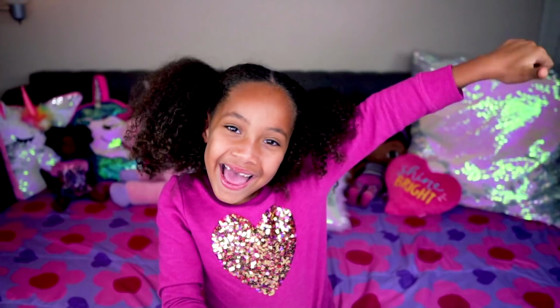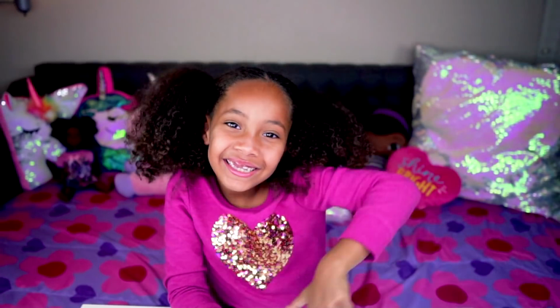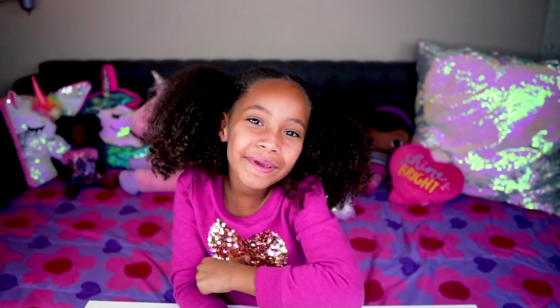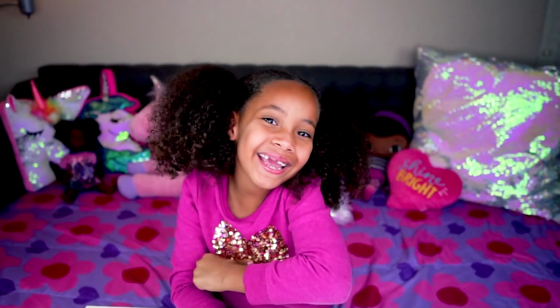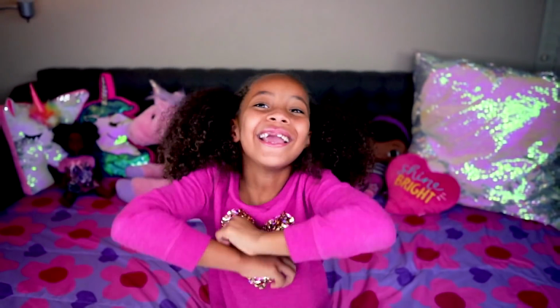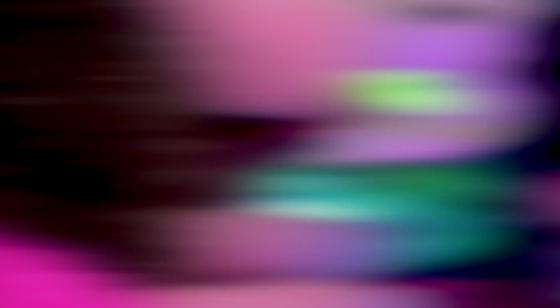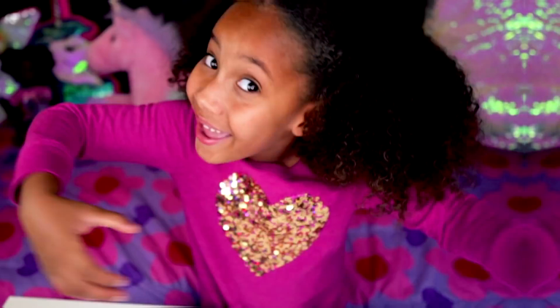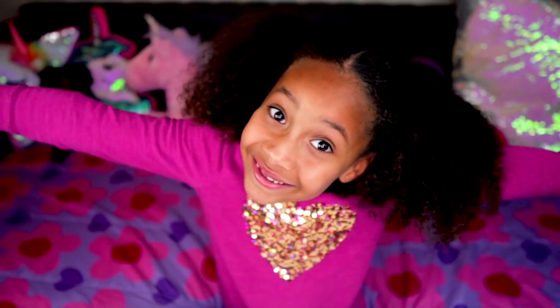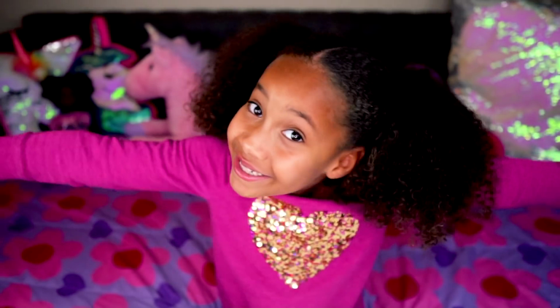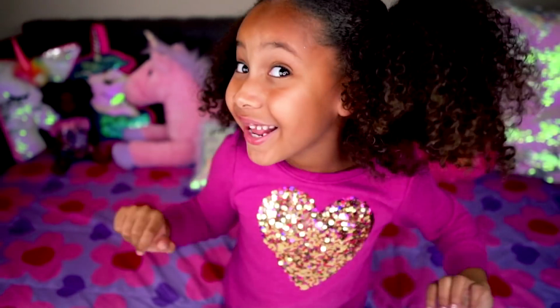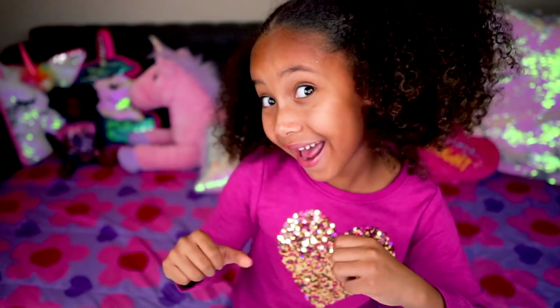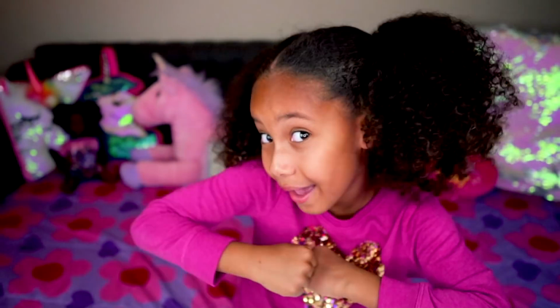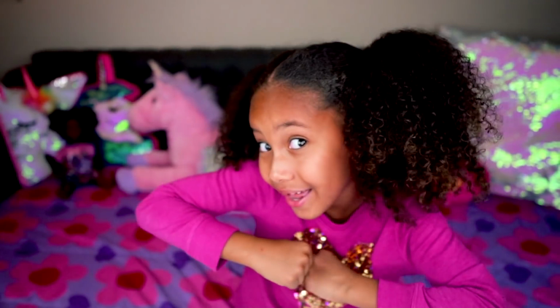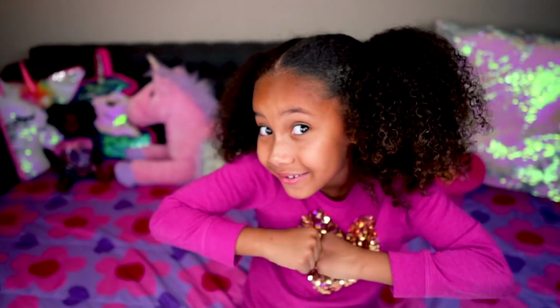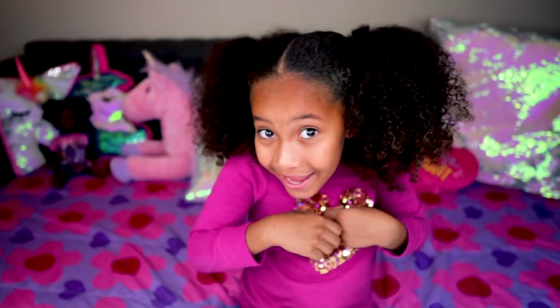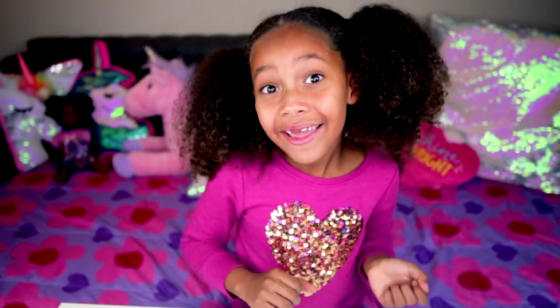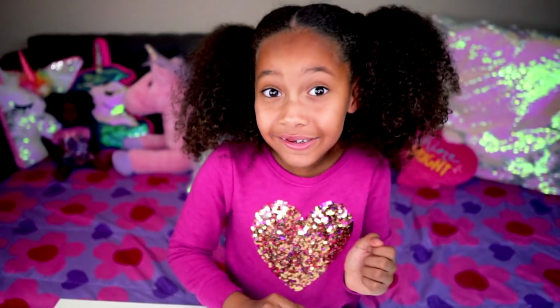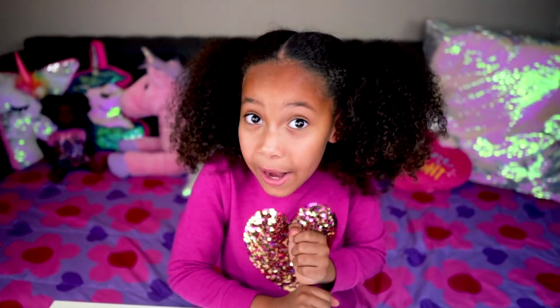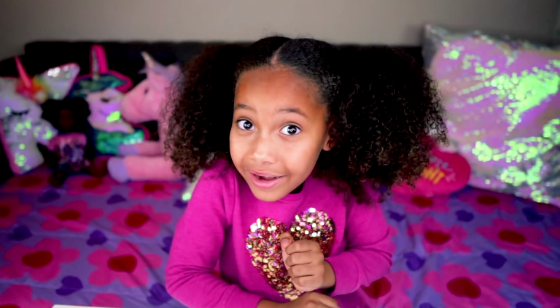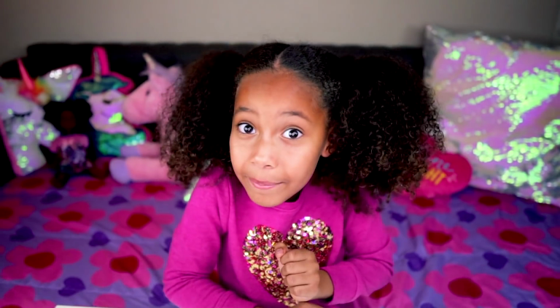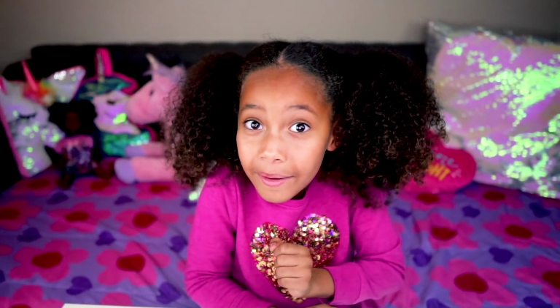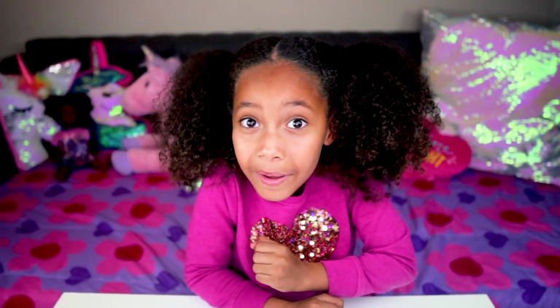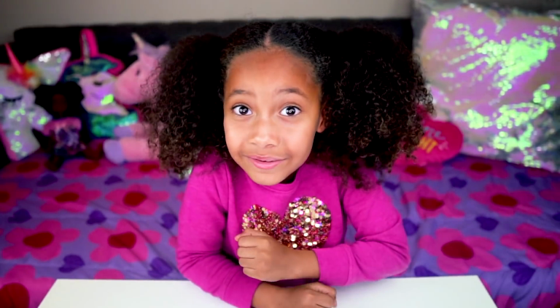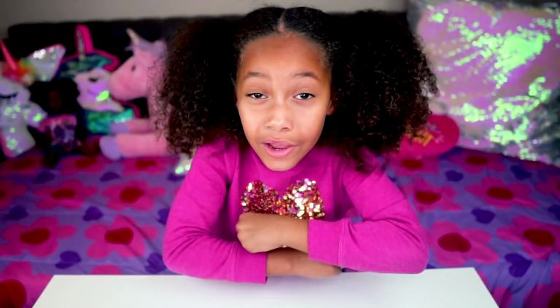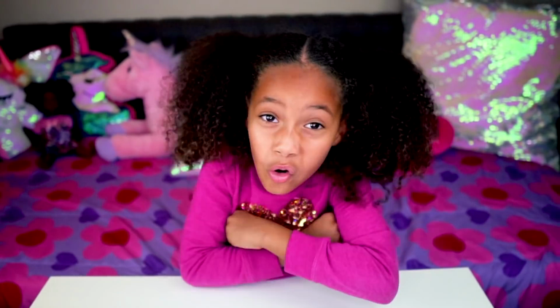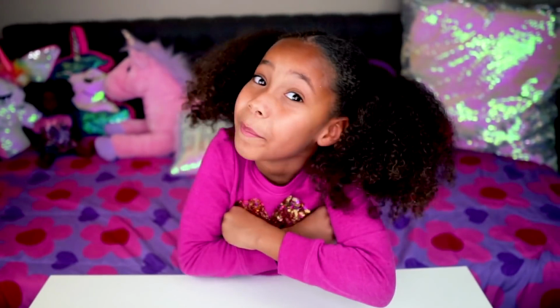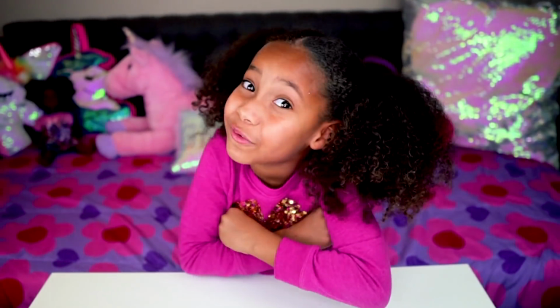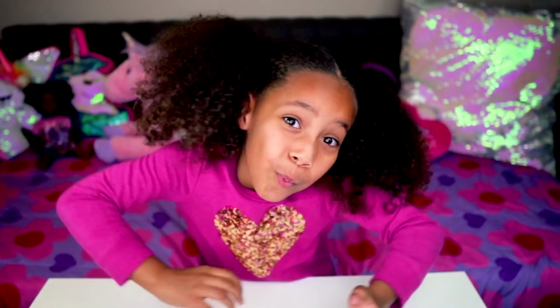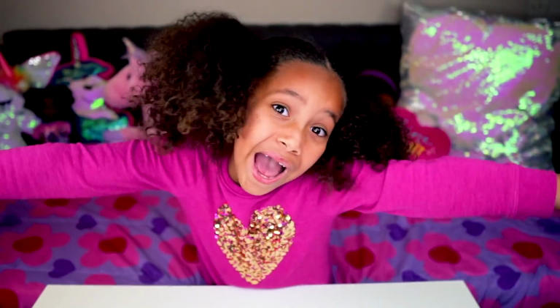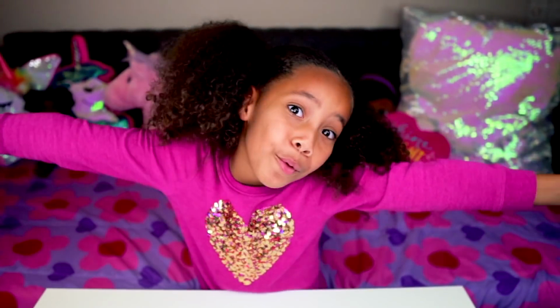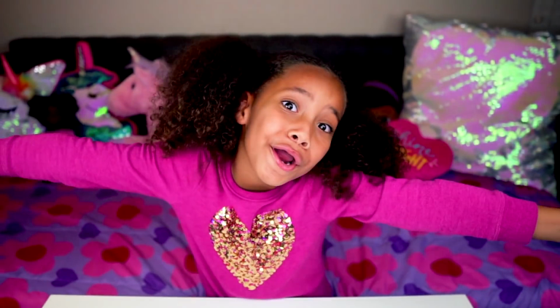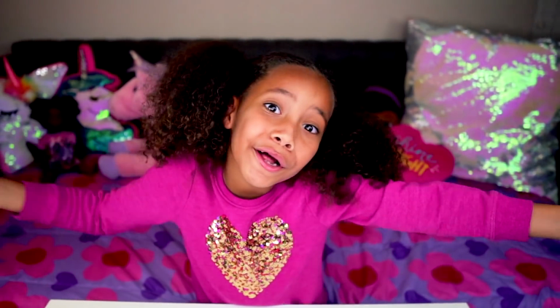That's me. Hey Sunshines. I'm Callie Soleil. And today we're going to be unboxing Orbeez Wow World.